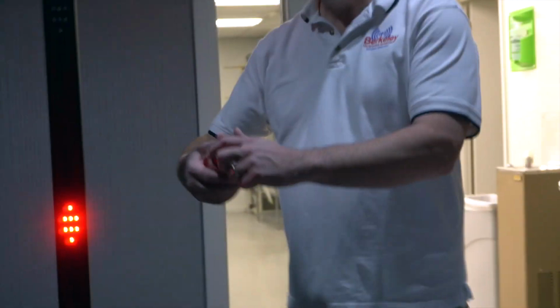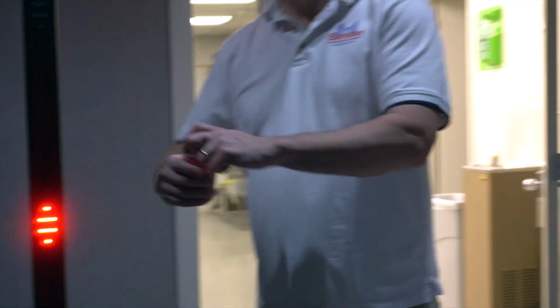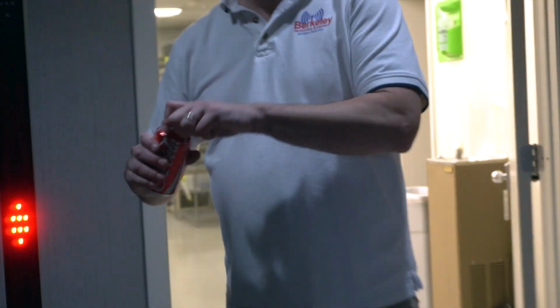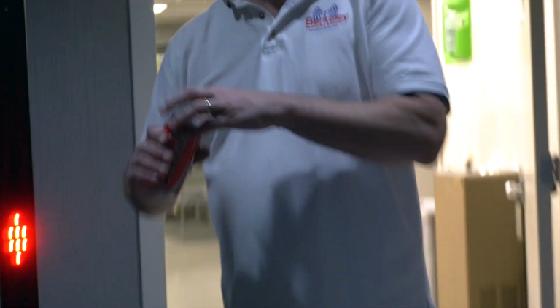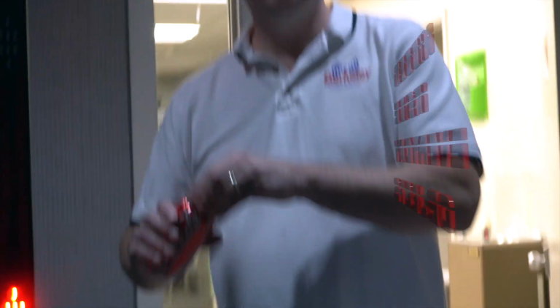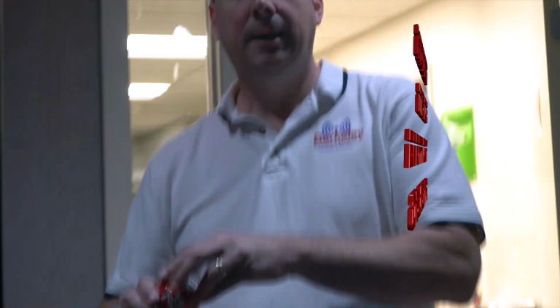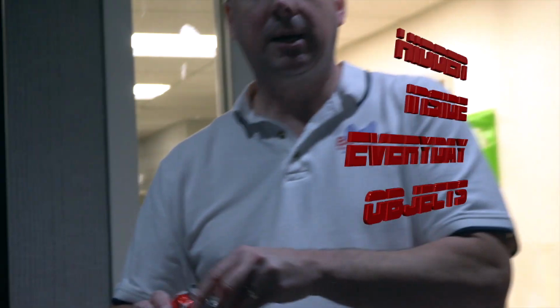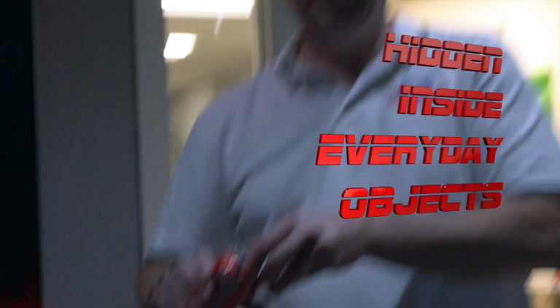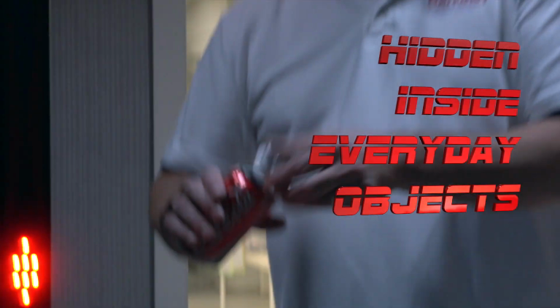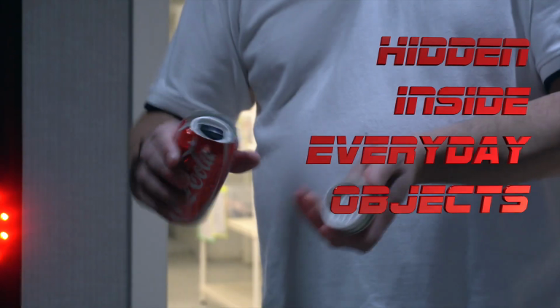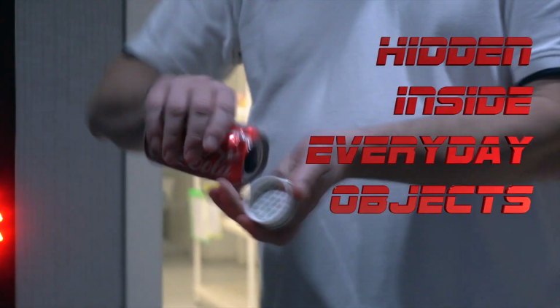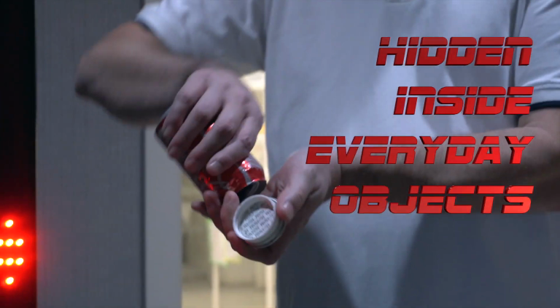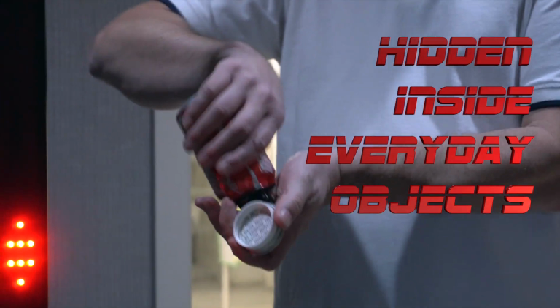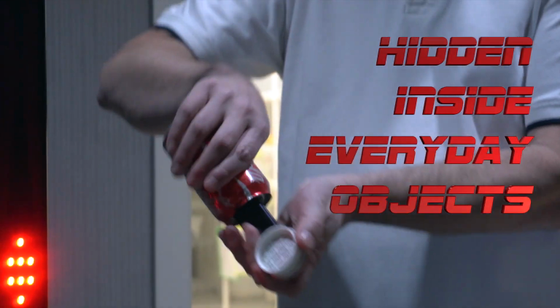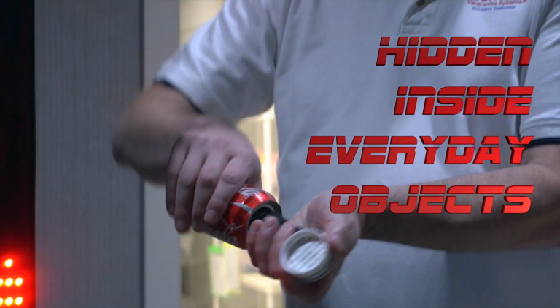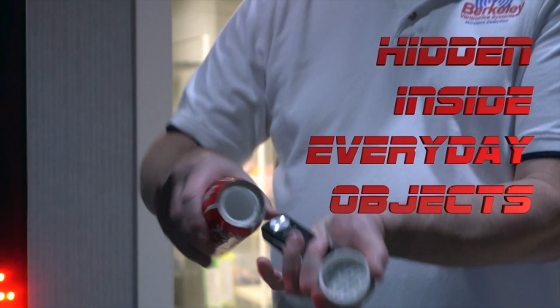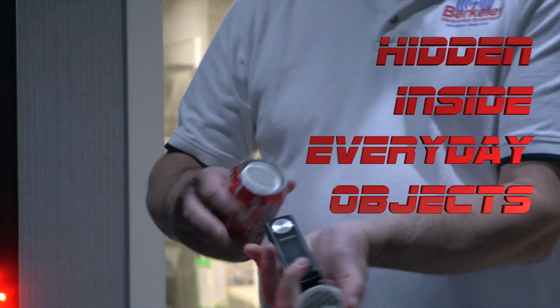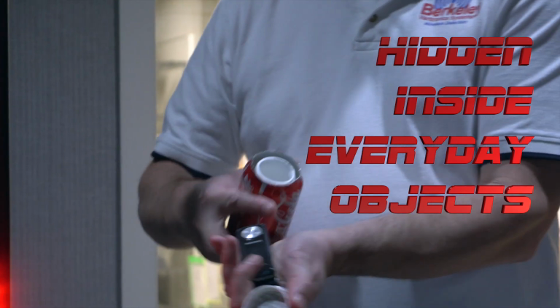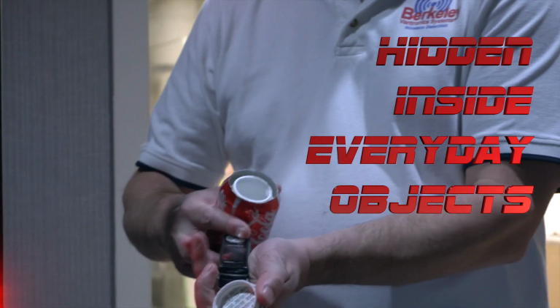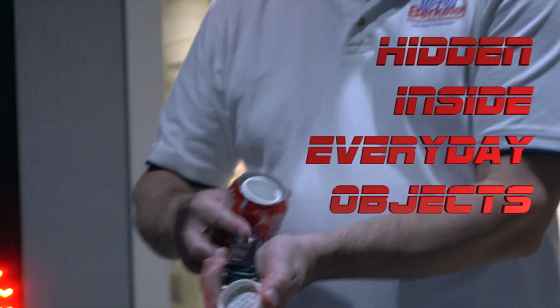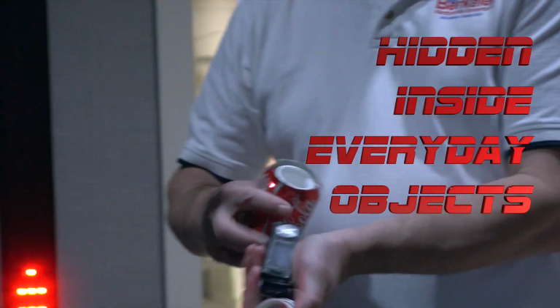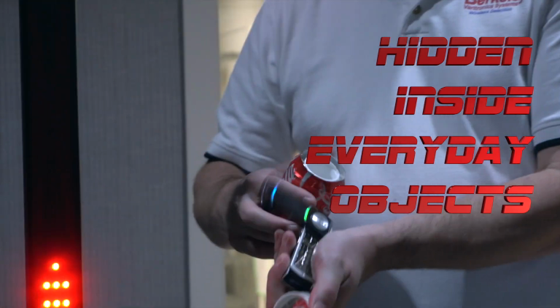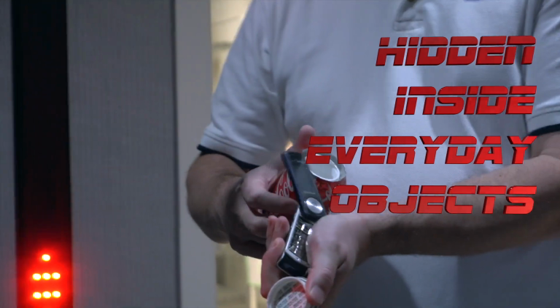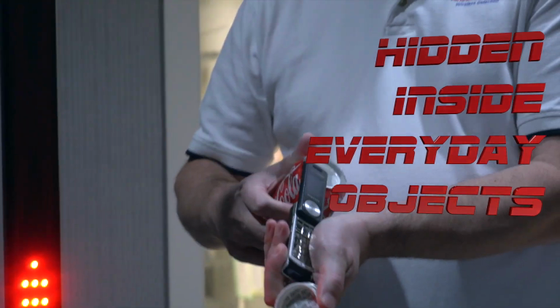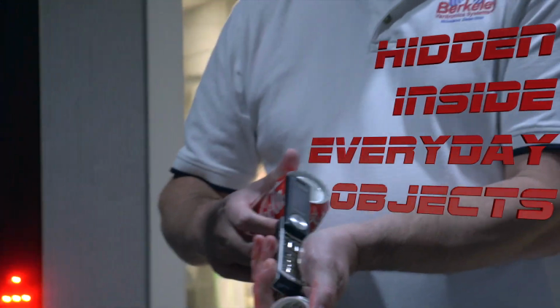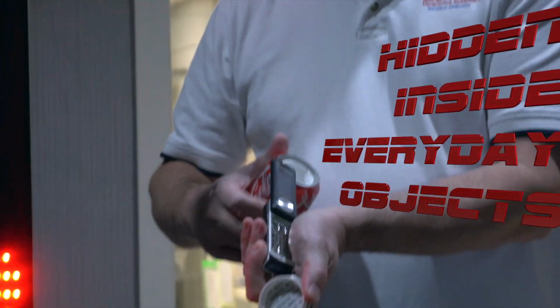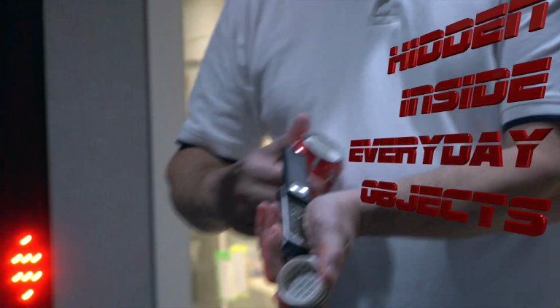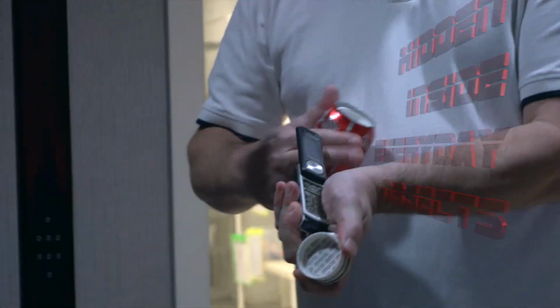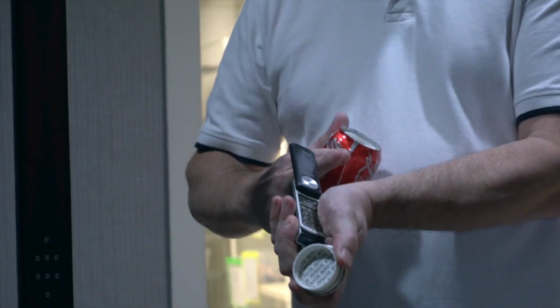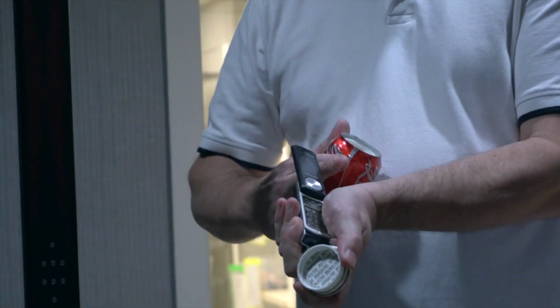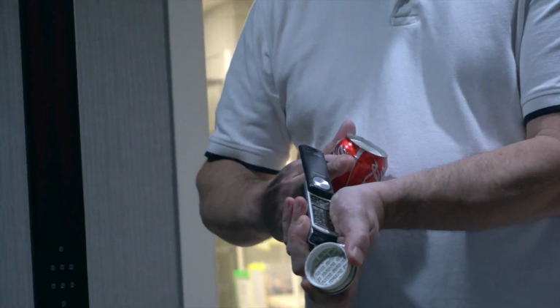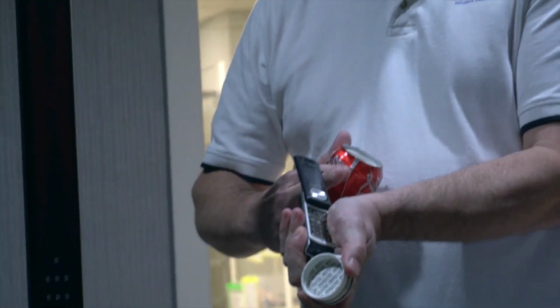In this case, a common soda can can be a great vehicle to get a cell phone smuggled through.